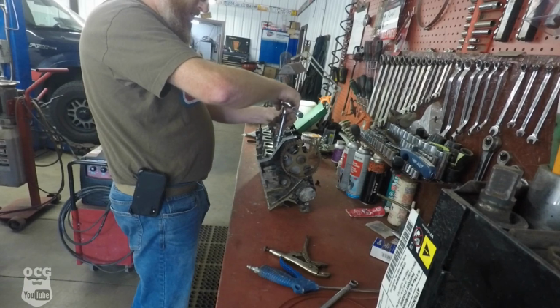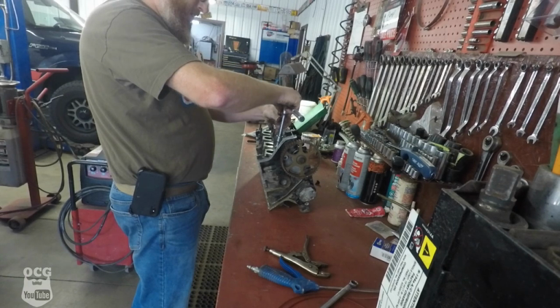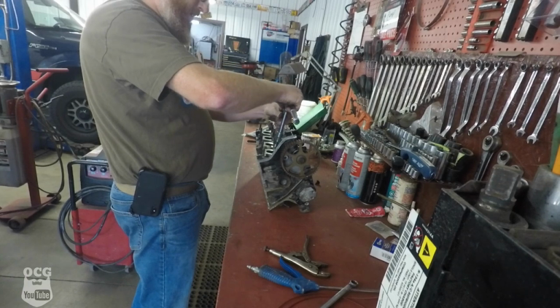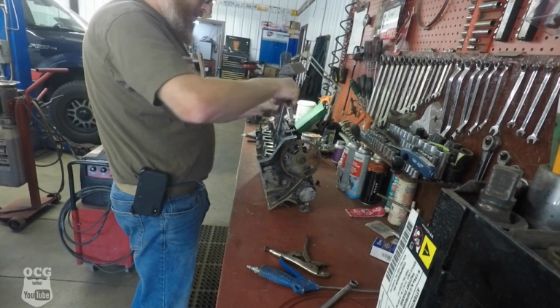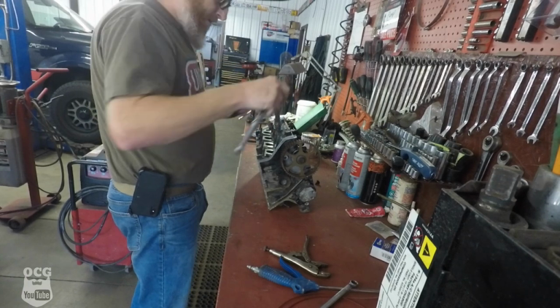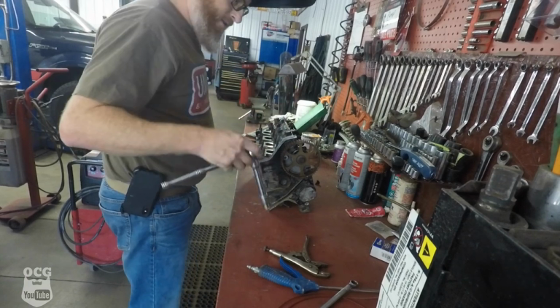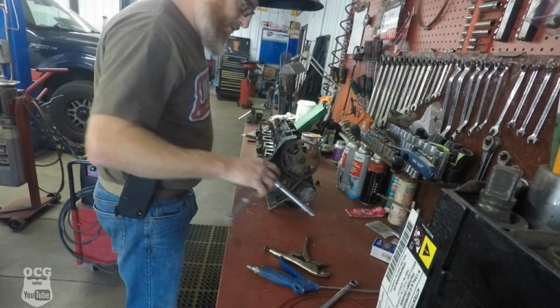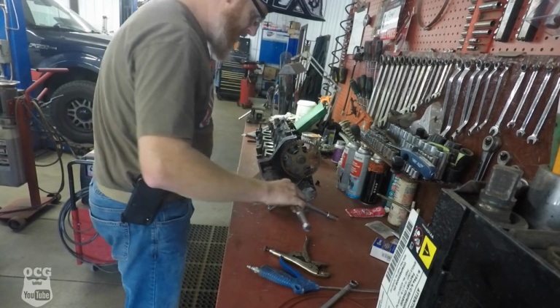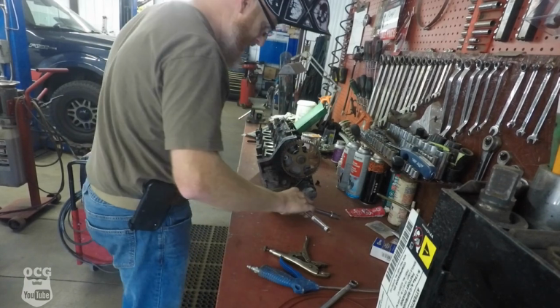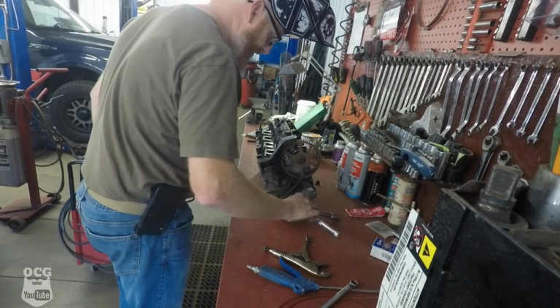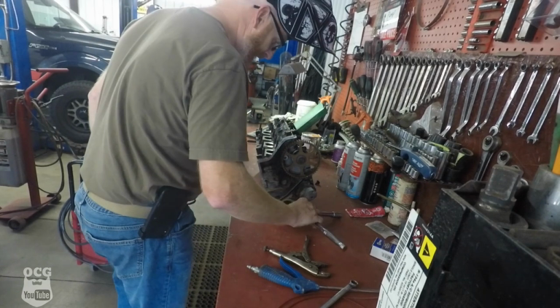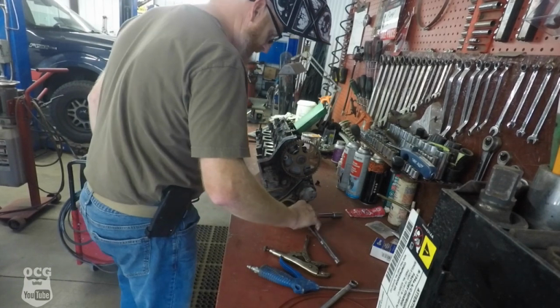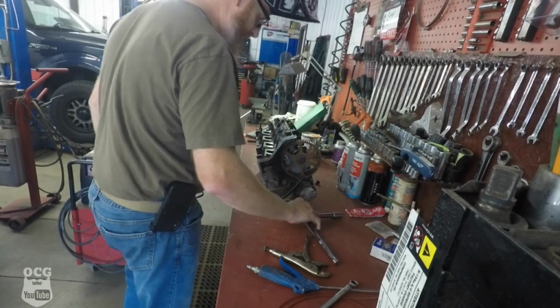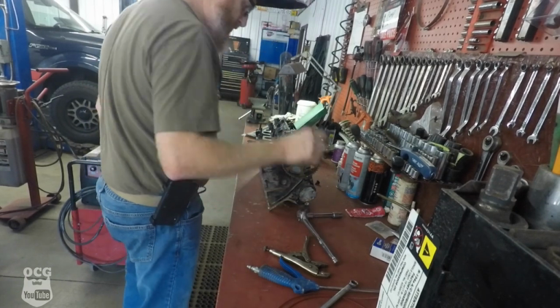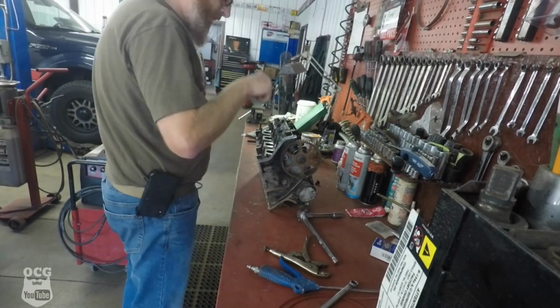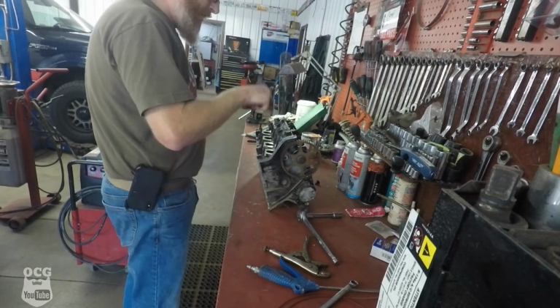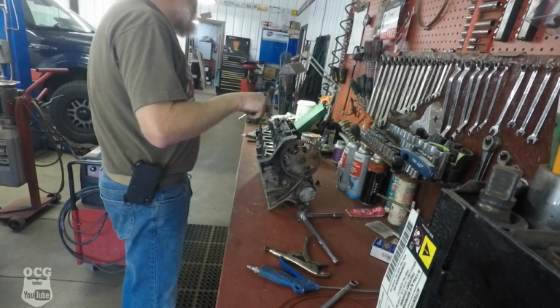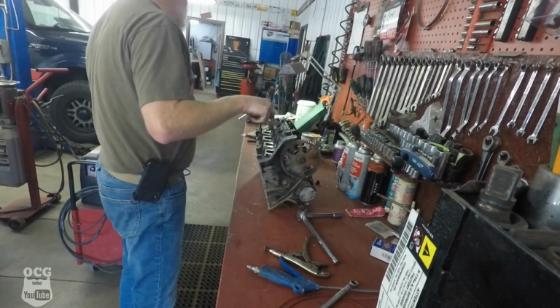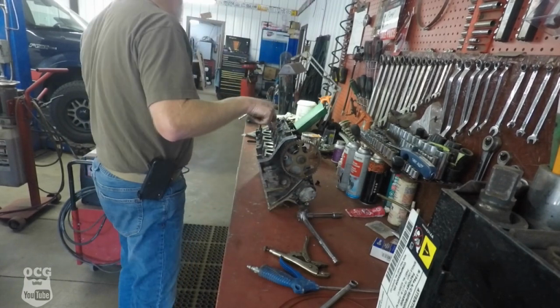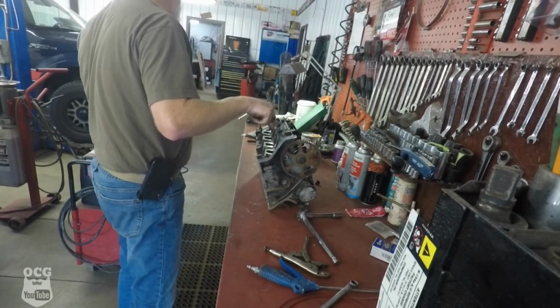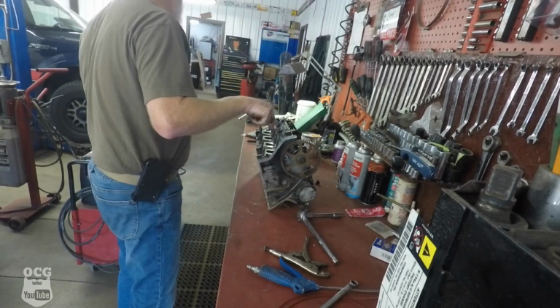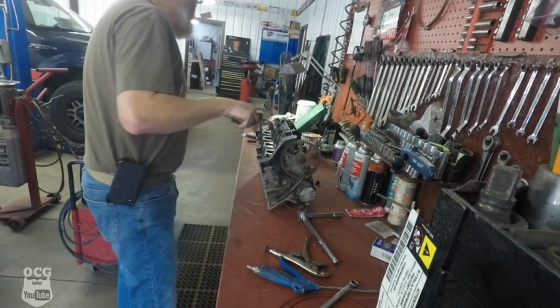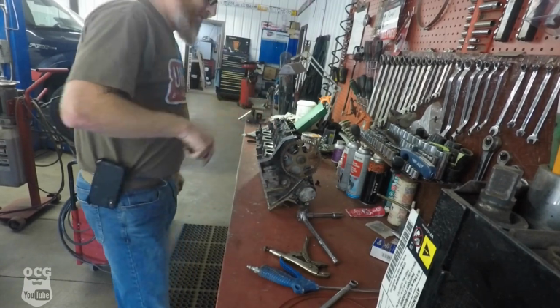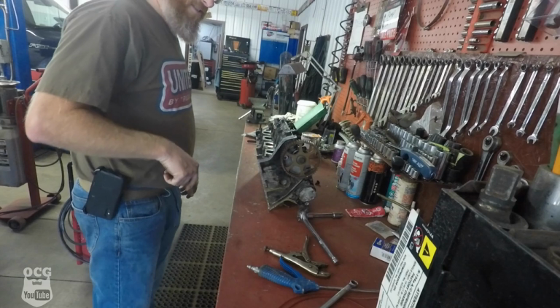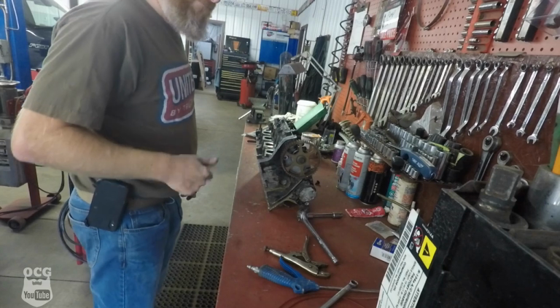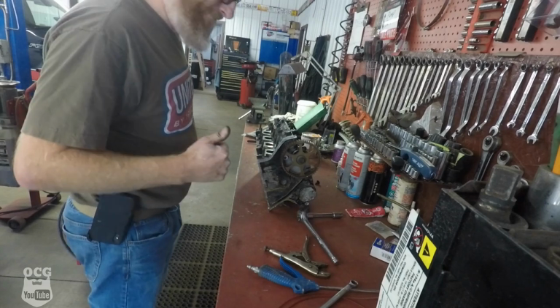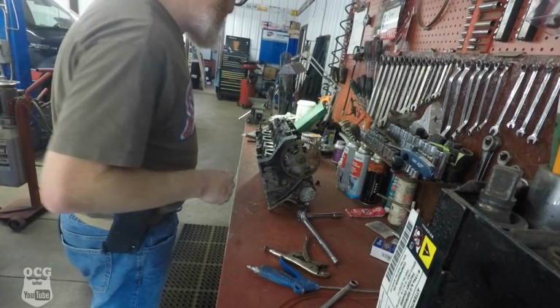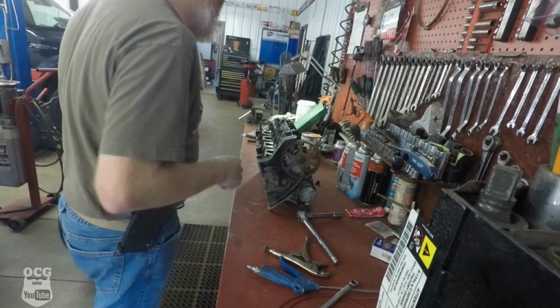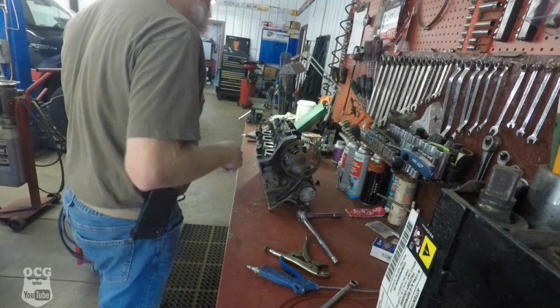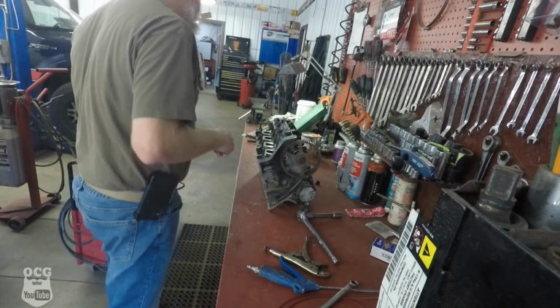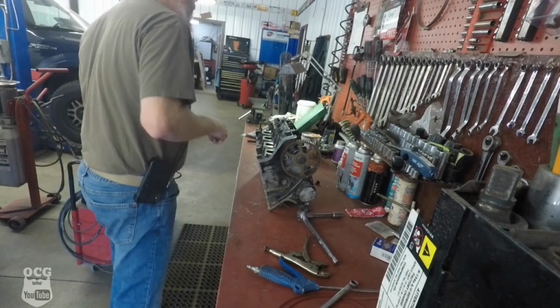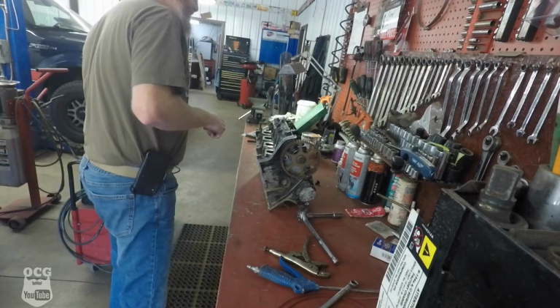It didn't take, and everybody on YouTube is now screaming saying I didn't clean the top of that stud so the weld would stick to it — and they'd be right.